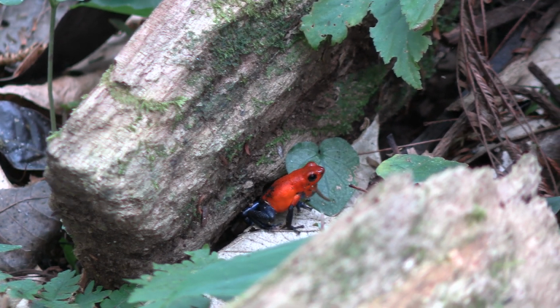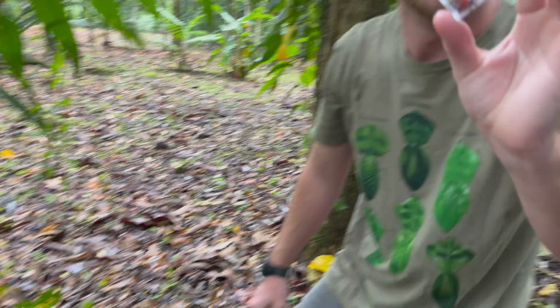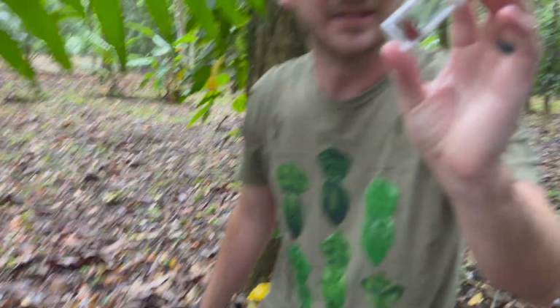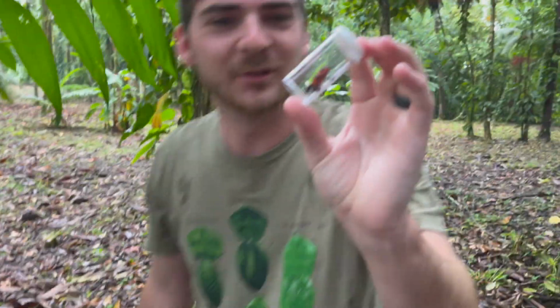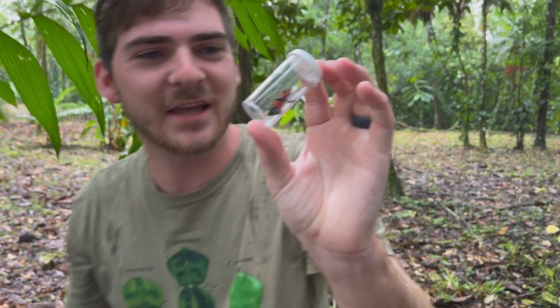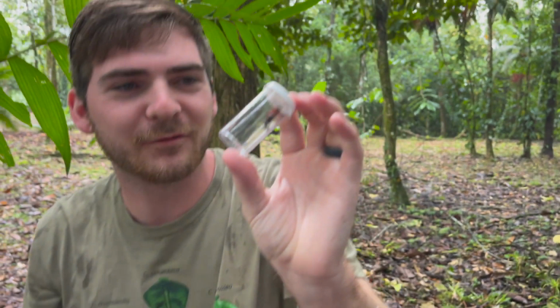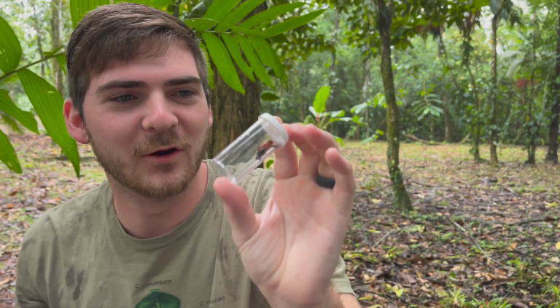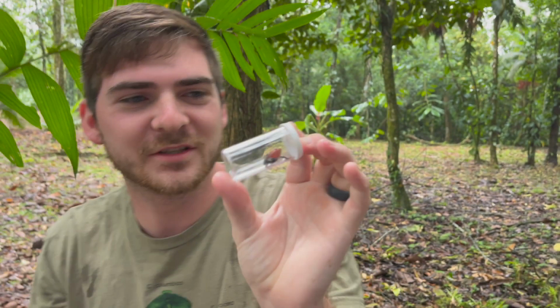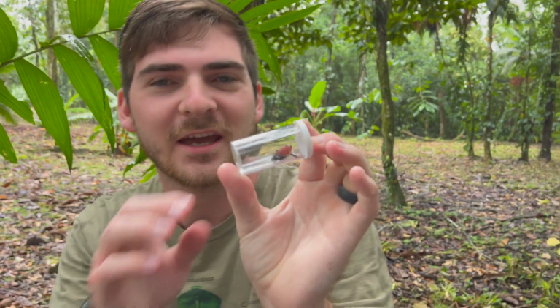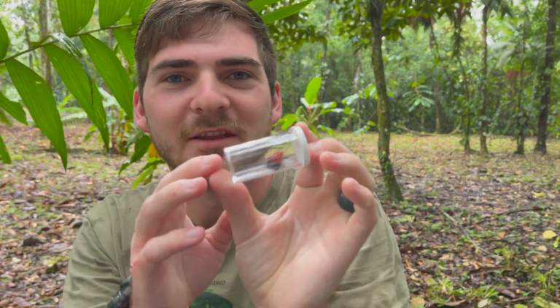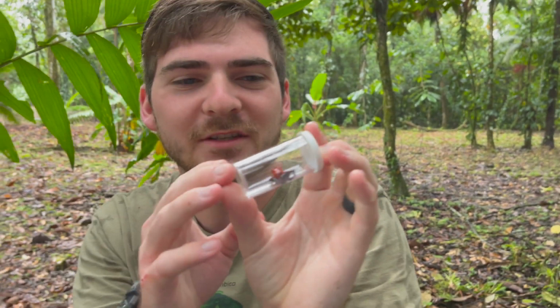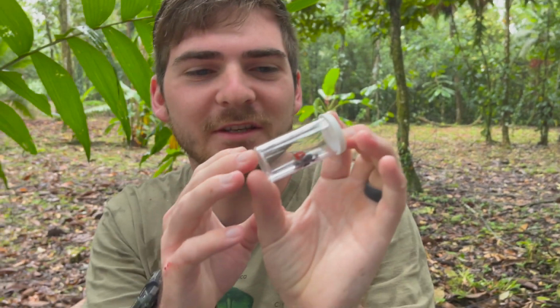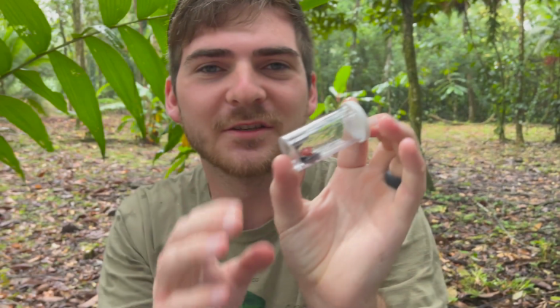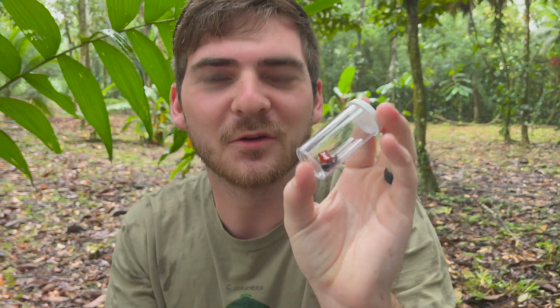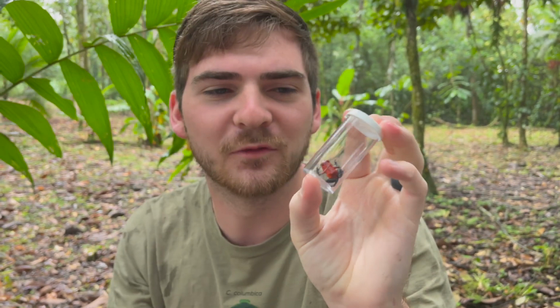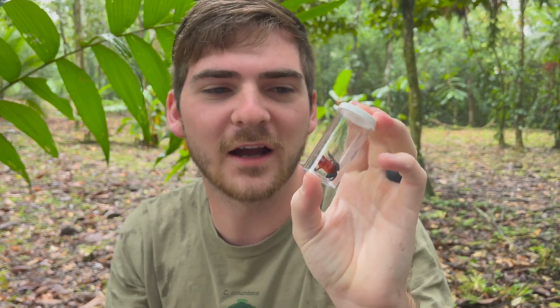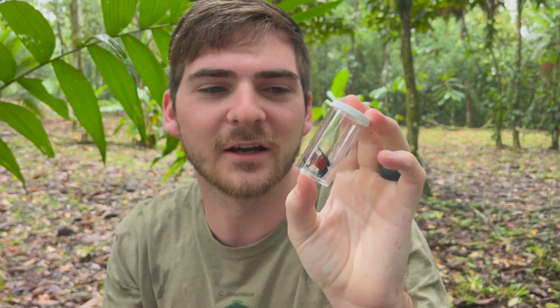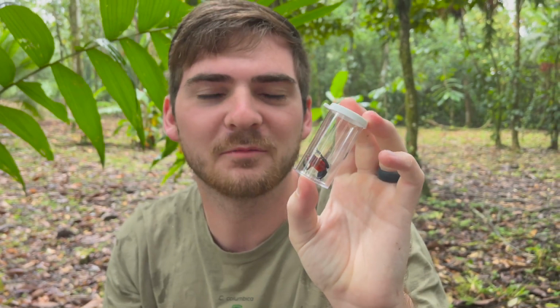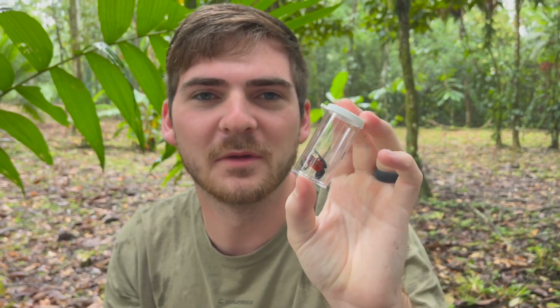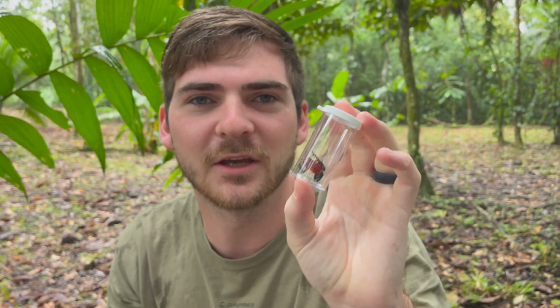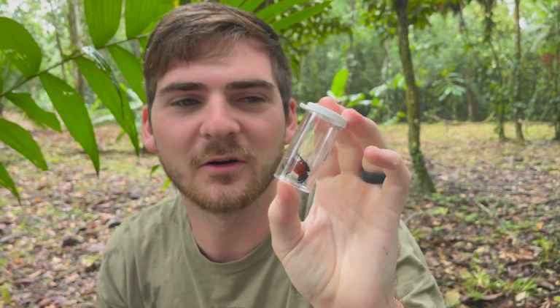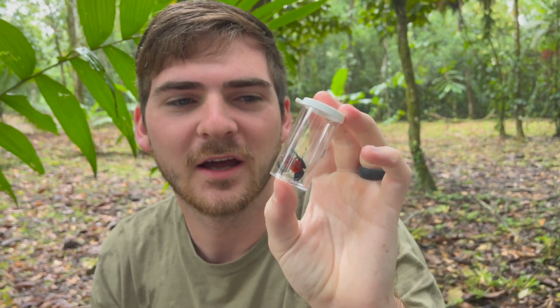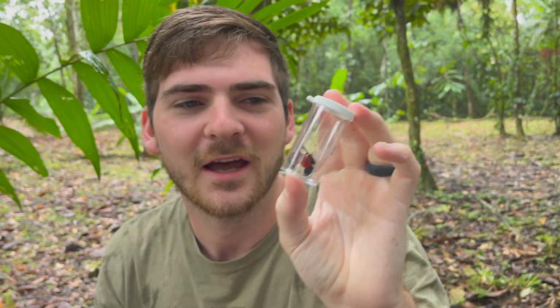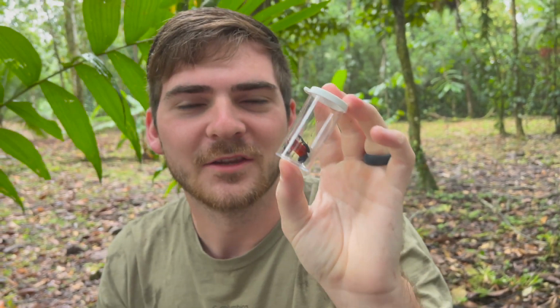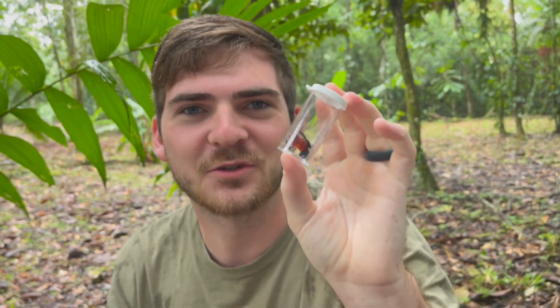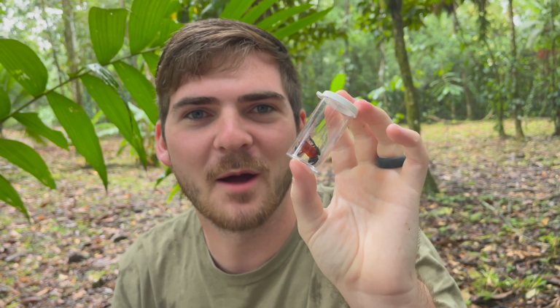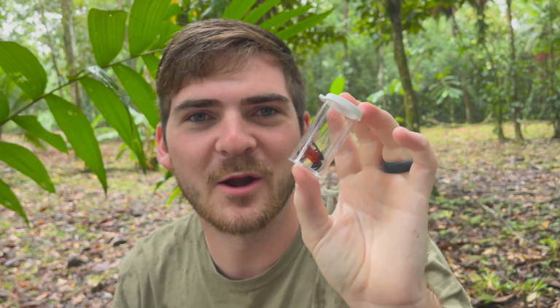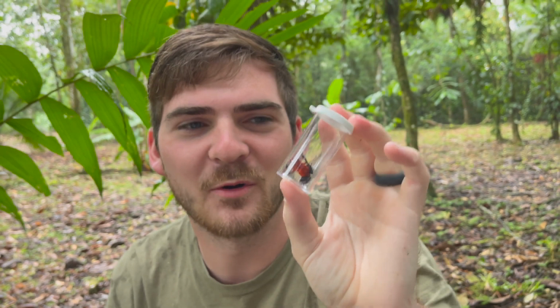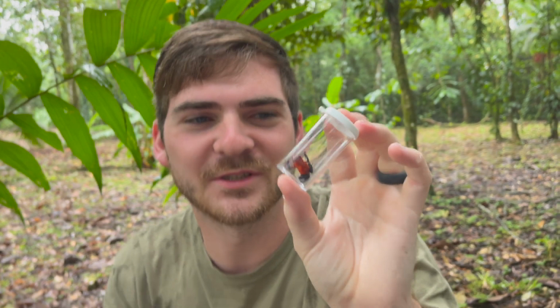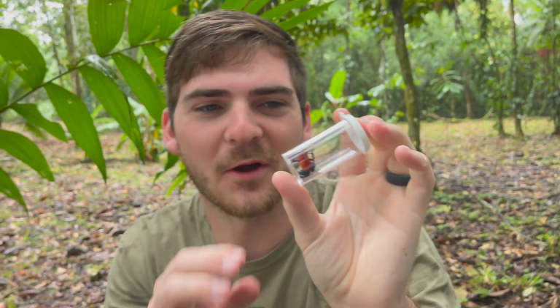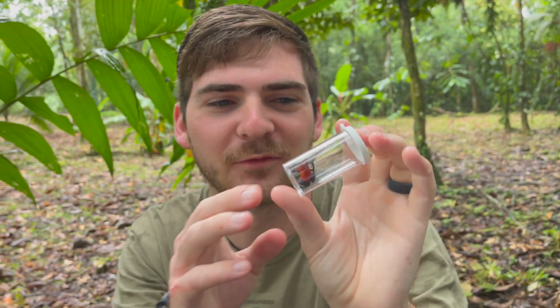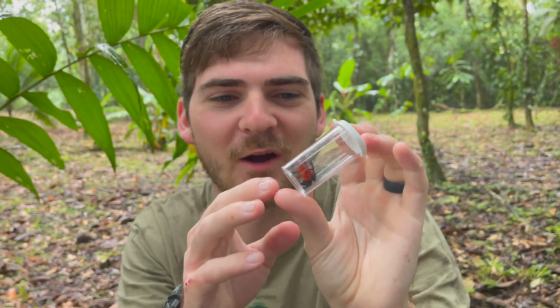Take a look at that, folks. This is Oophaga pumilio, the strawberry poison dart frog.